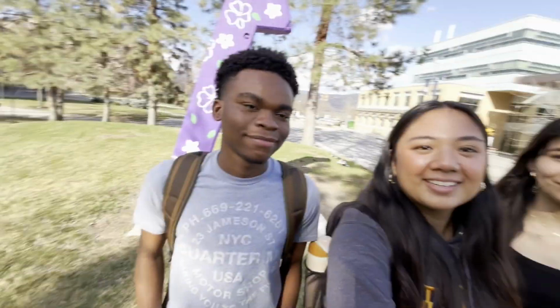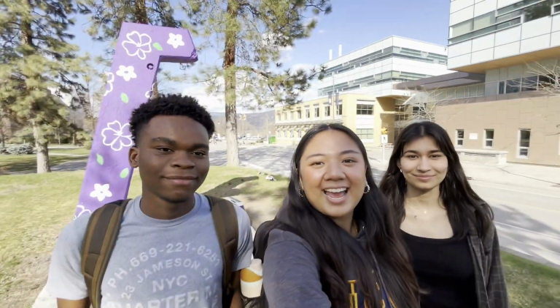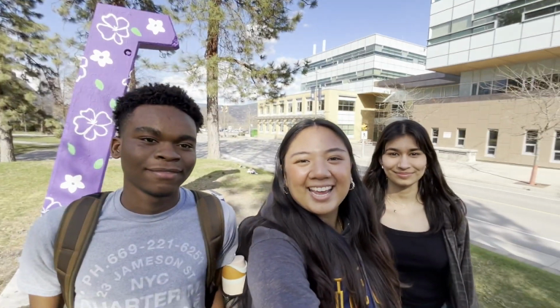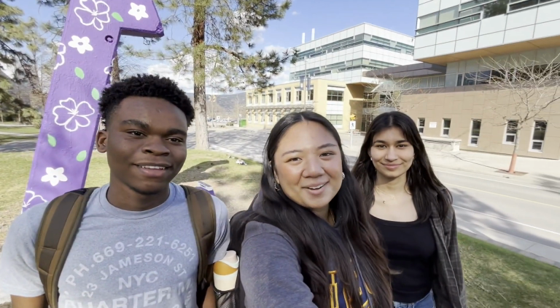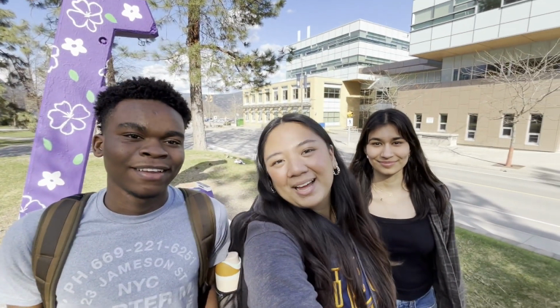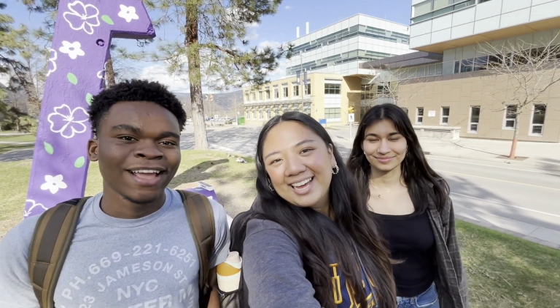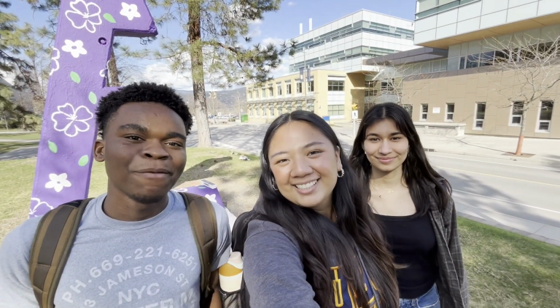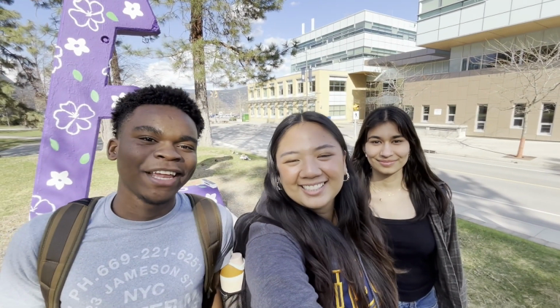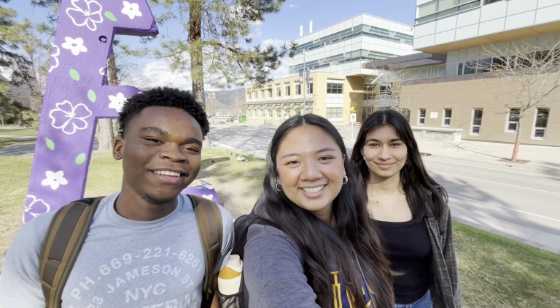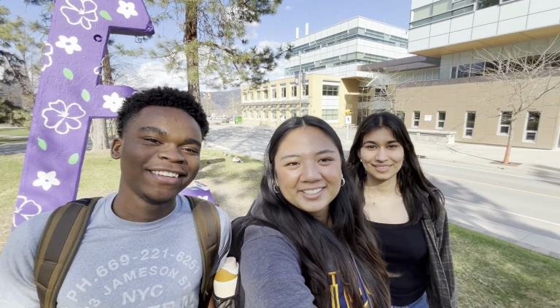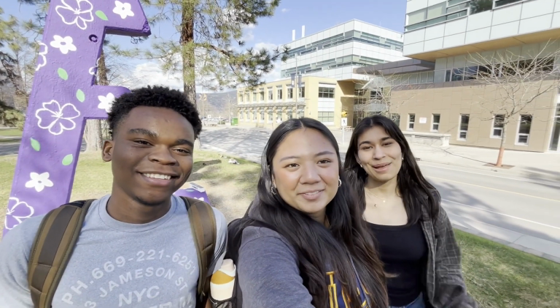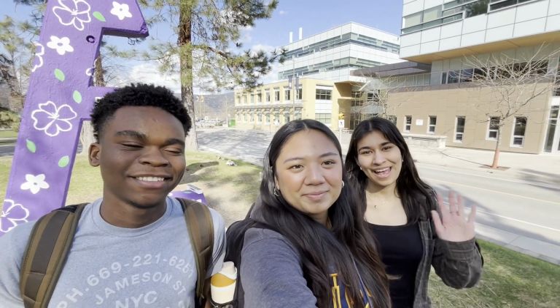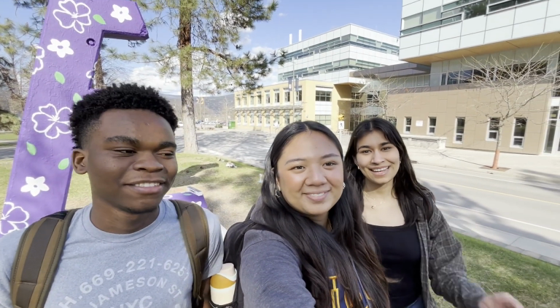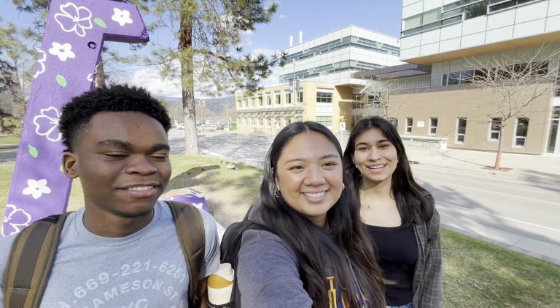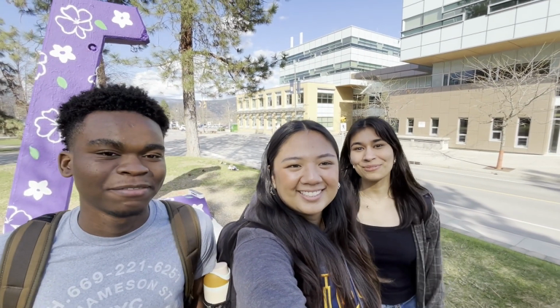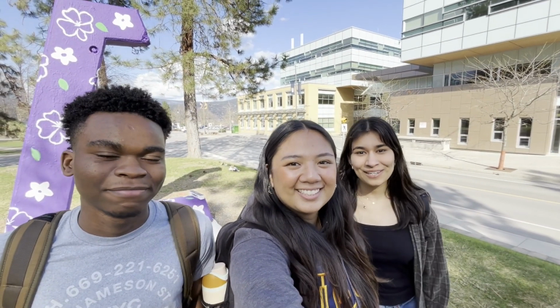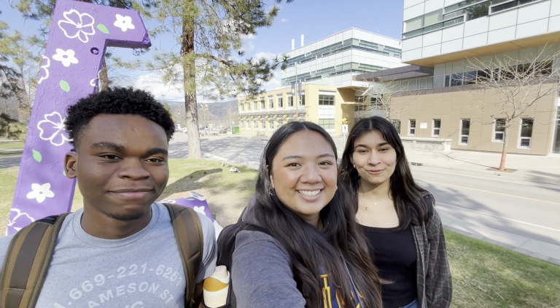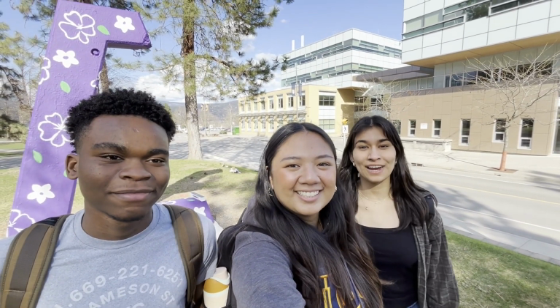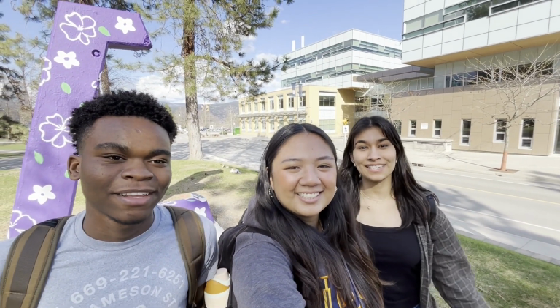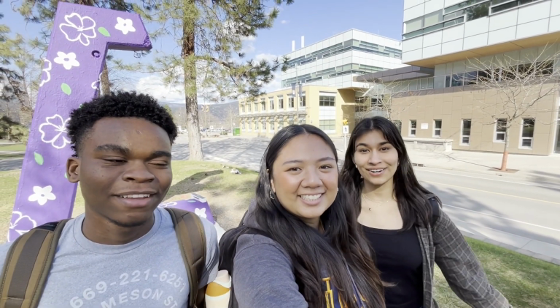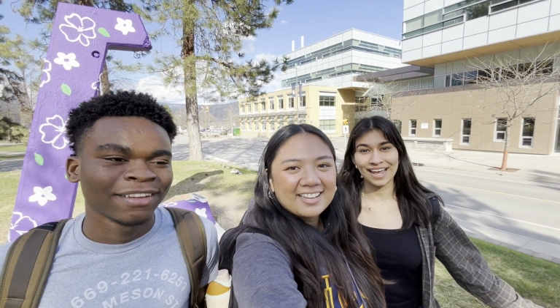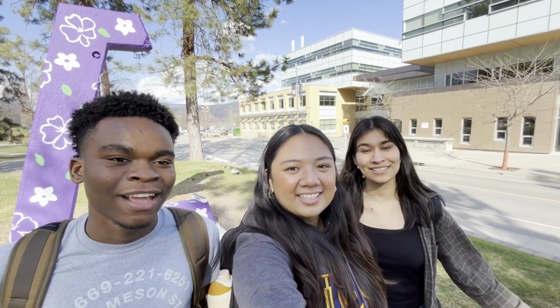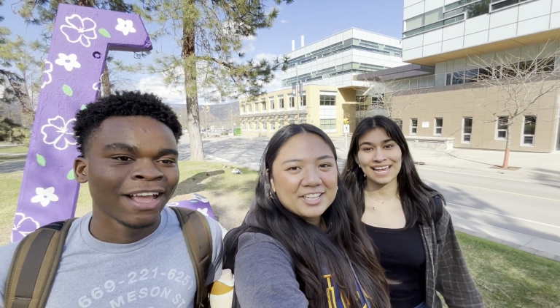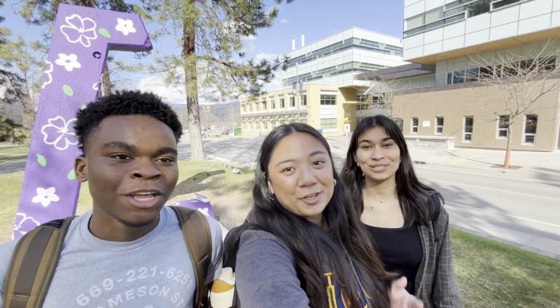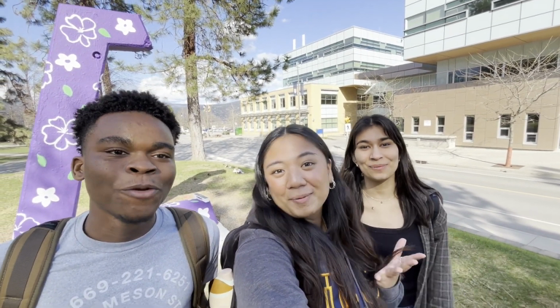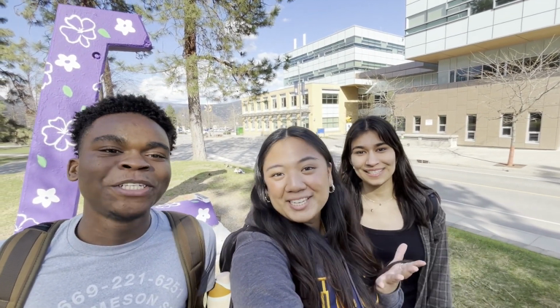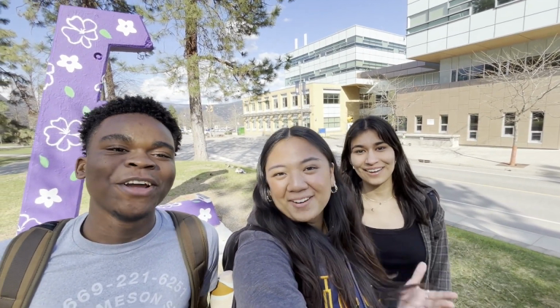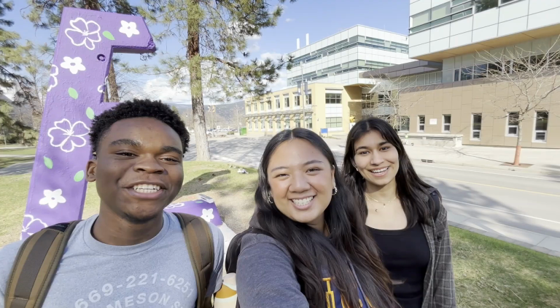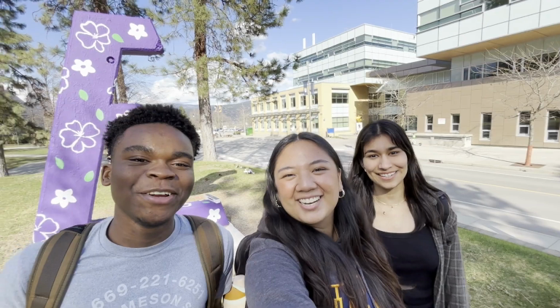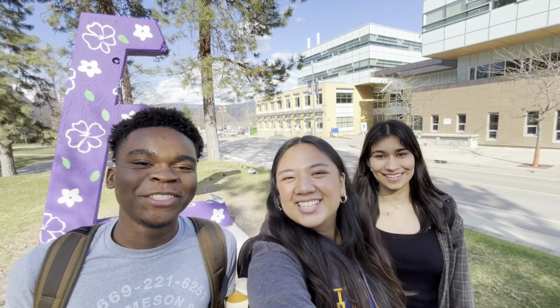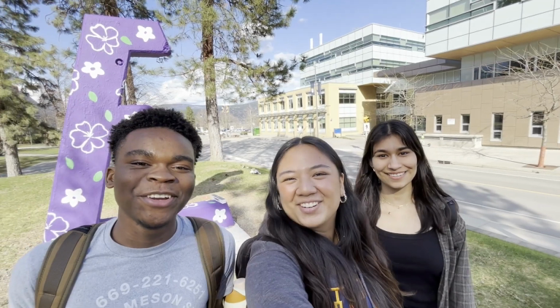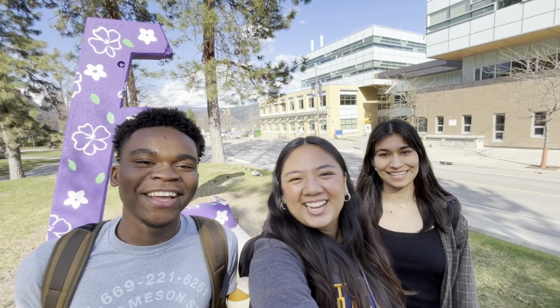Hey, I'm Bella. I'm Eddie. I'm Ahank. Come join us for a day in our lives as UBCO Engineering students!